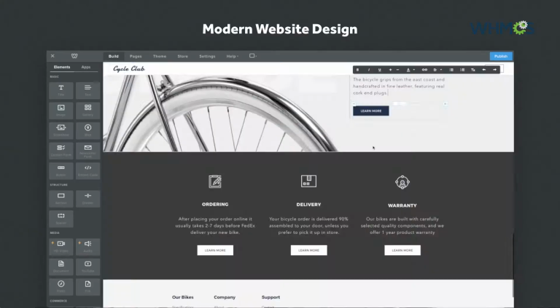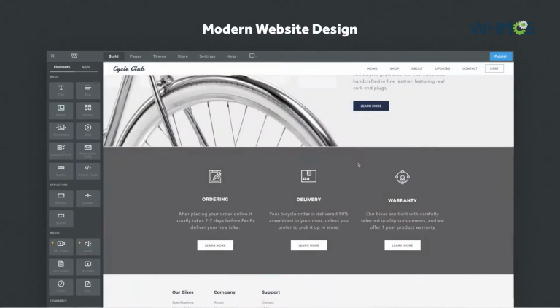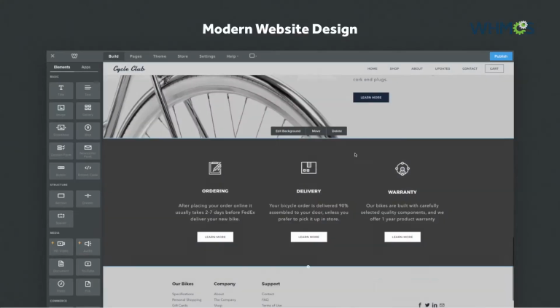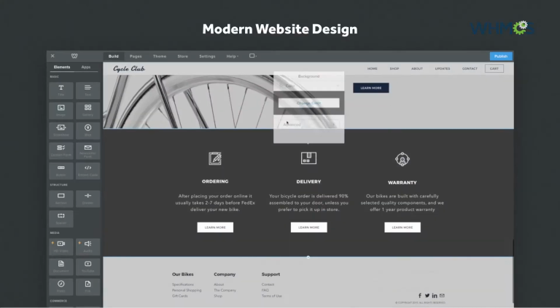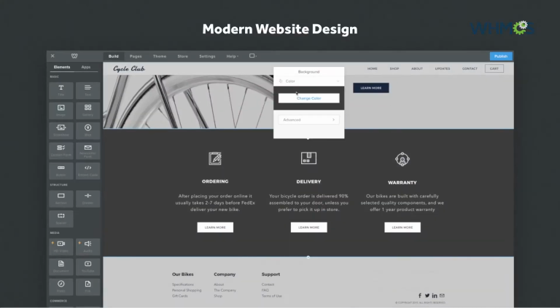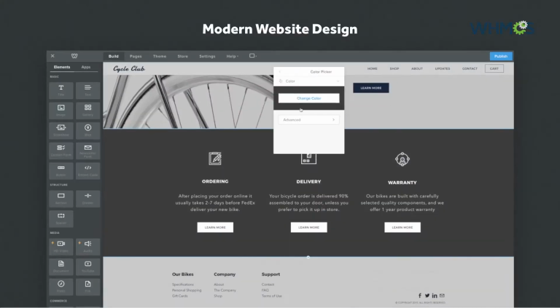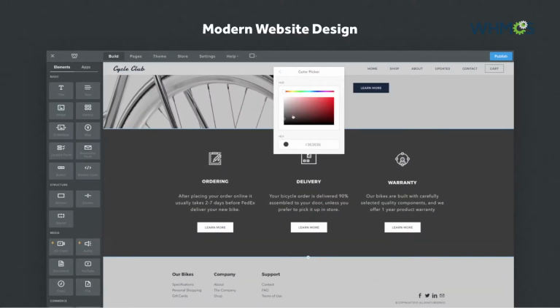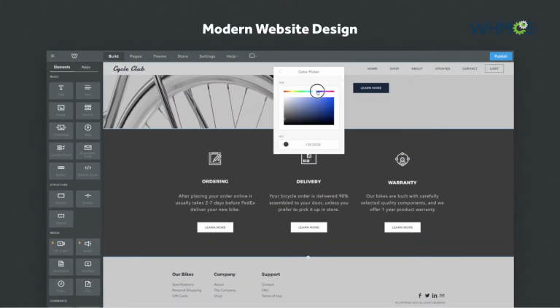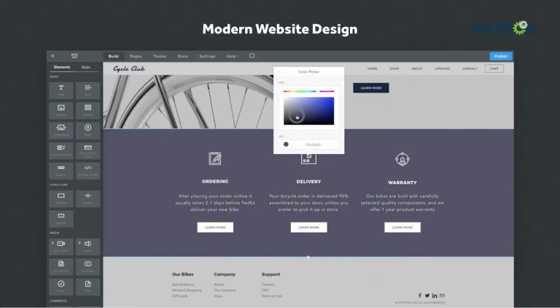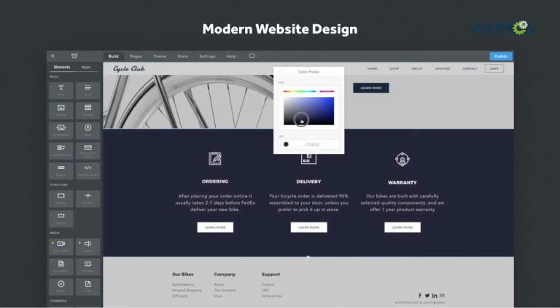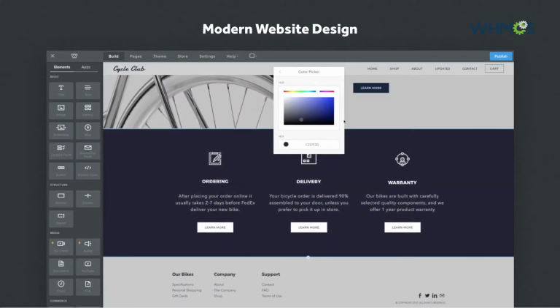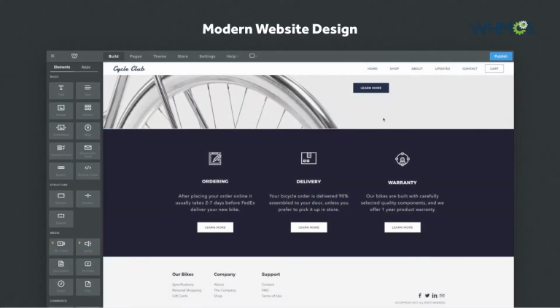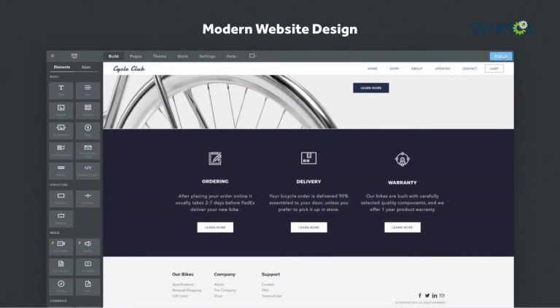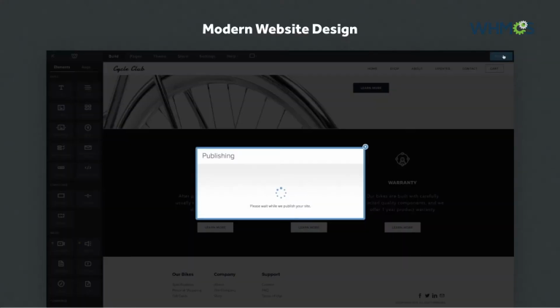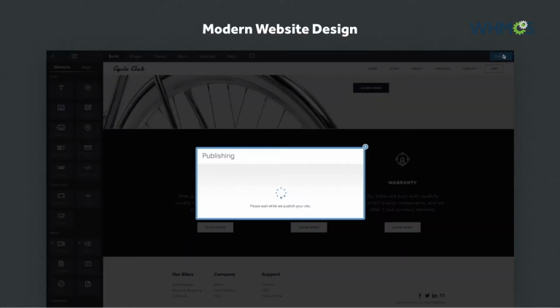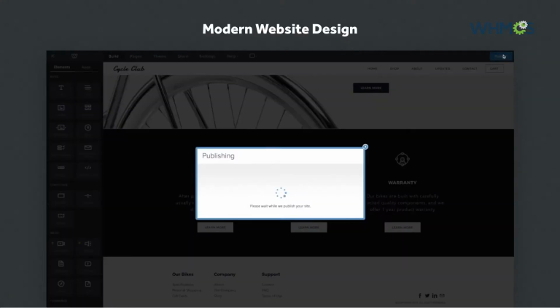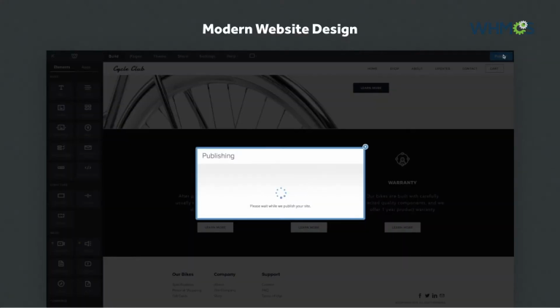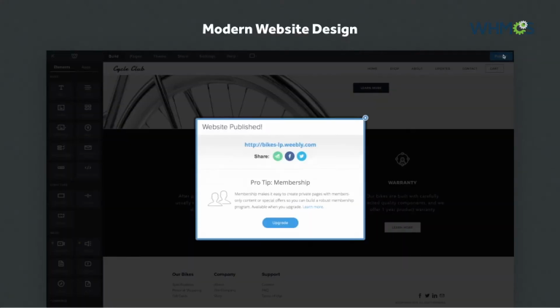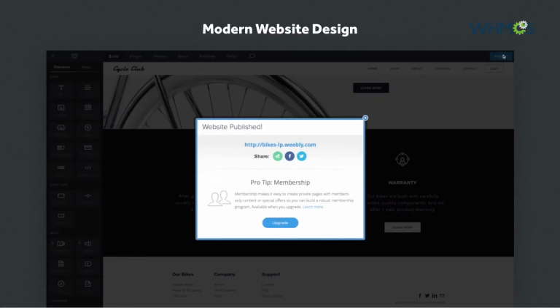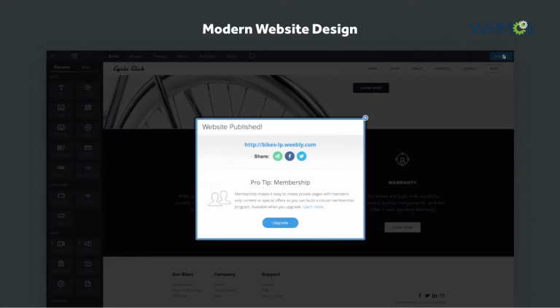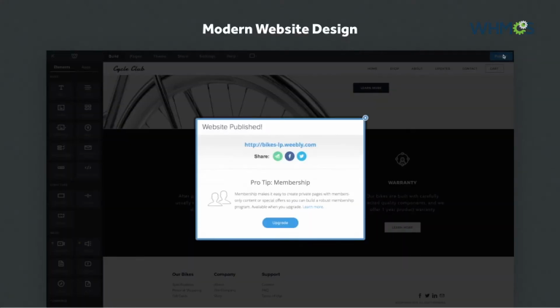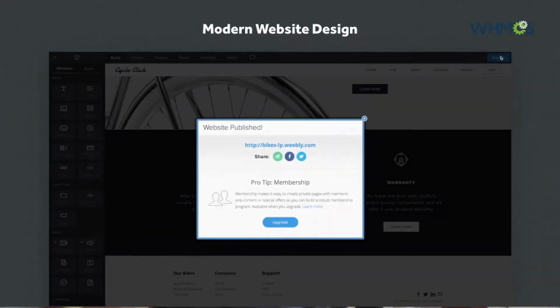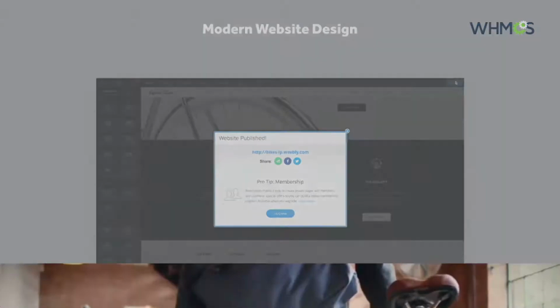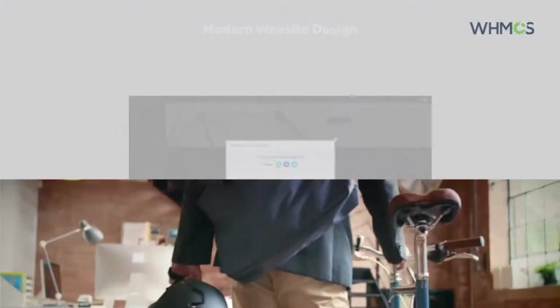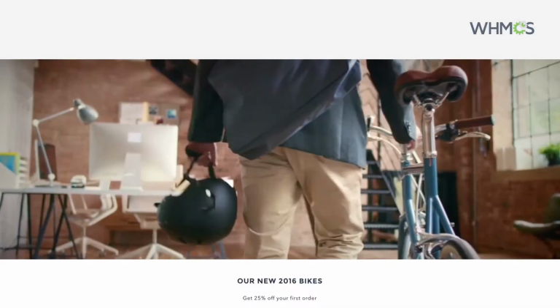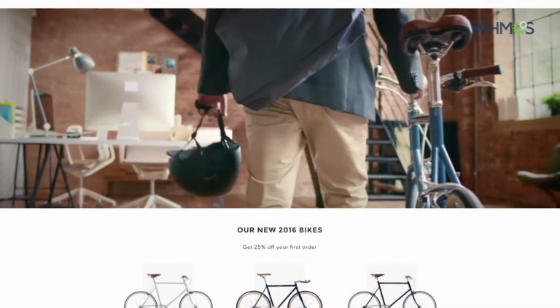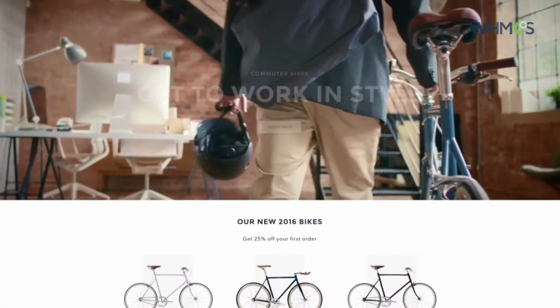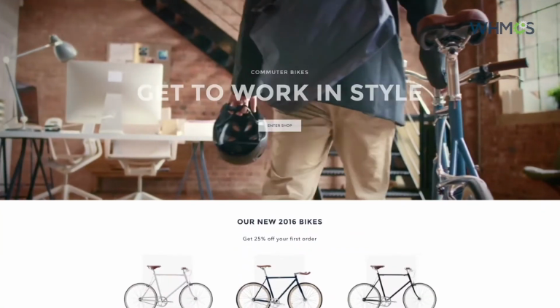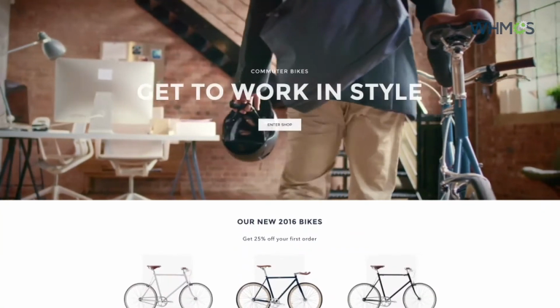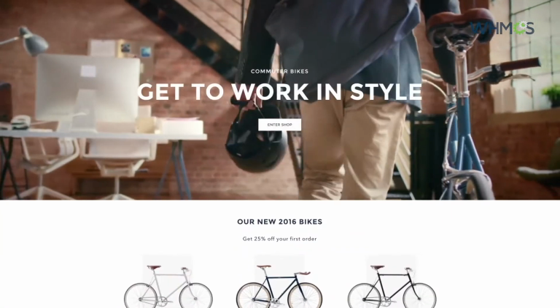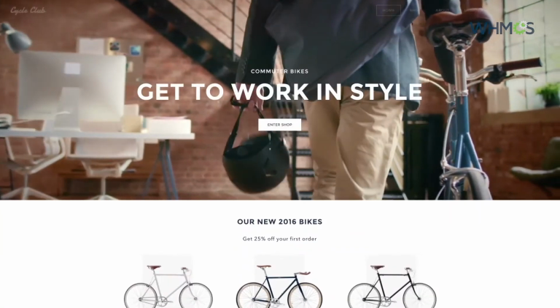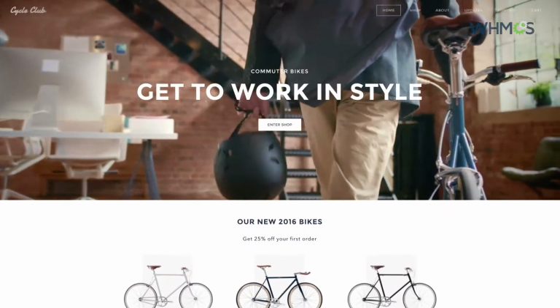Getting people inside the editor, building their website, and then pressing the magic publish button and actually using and sharing the website.